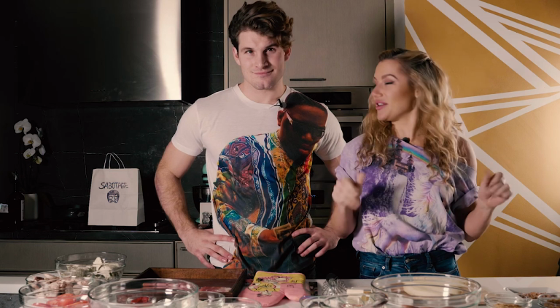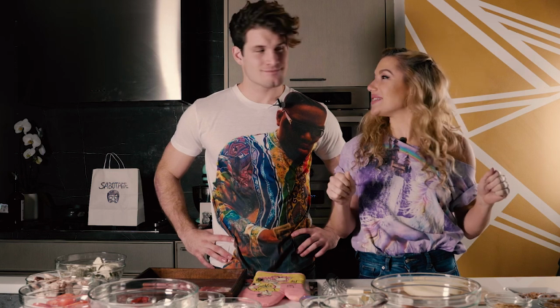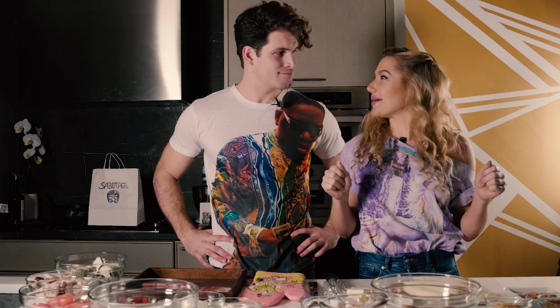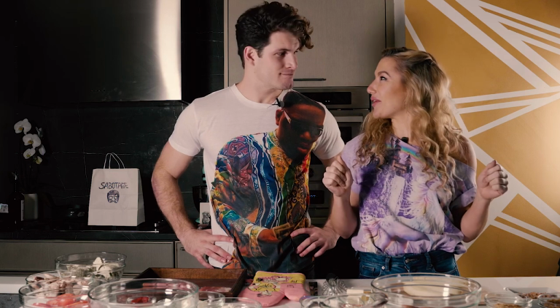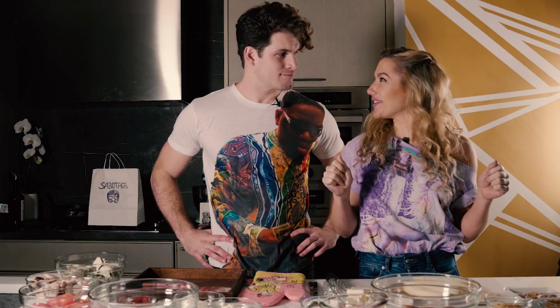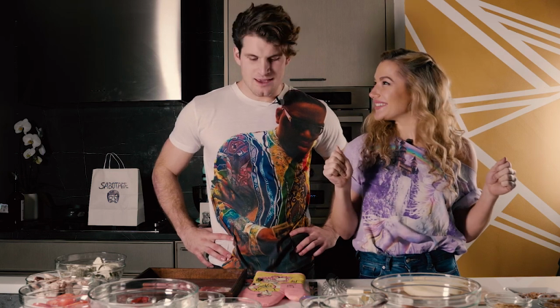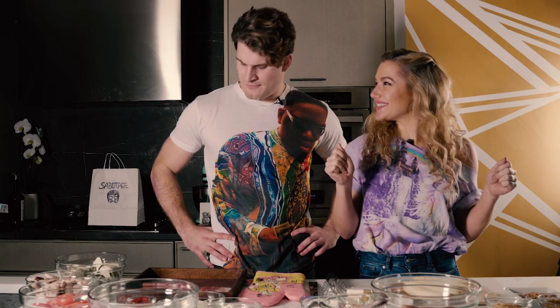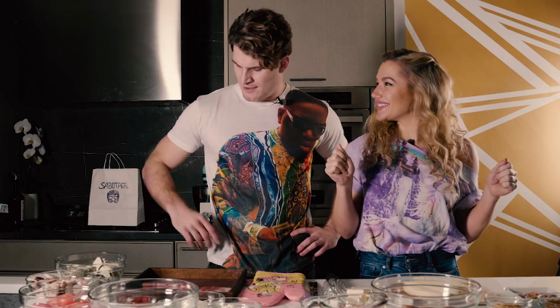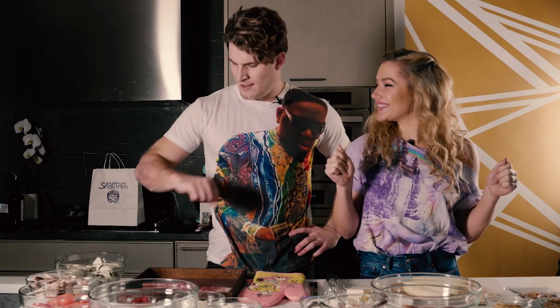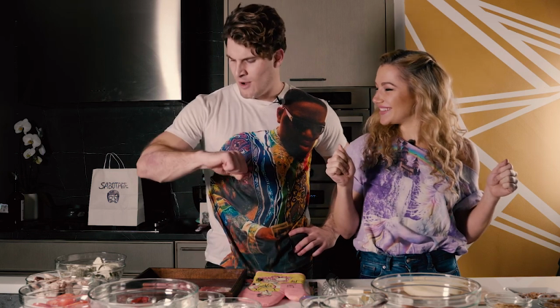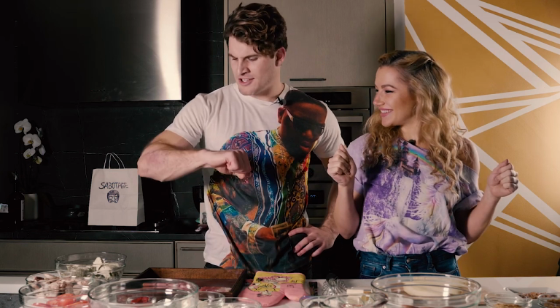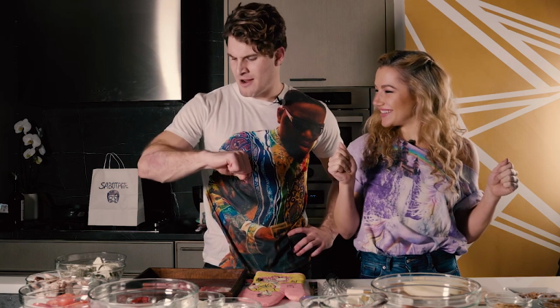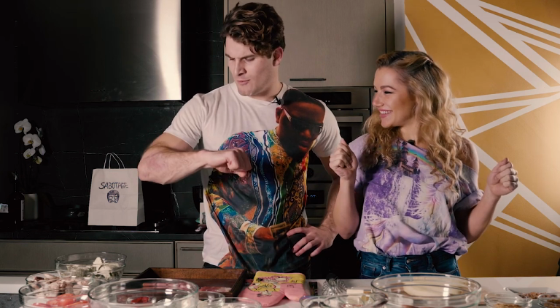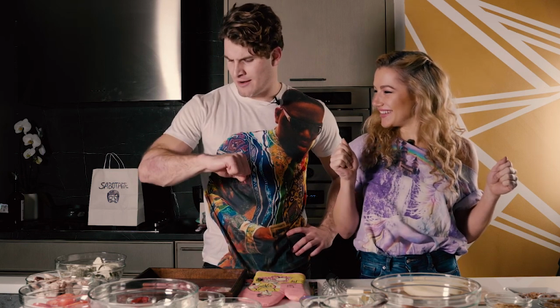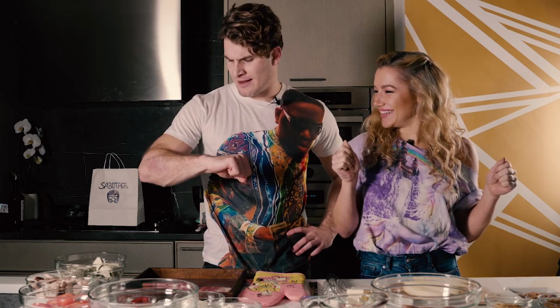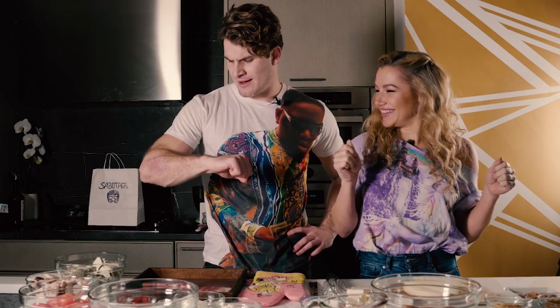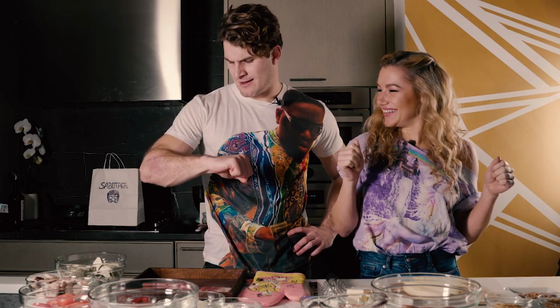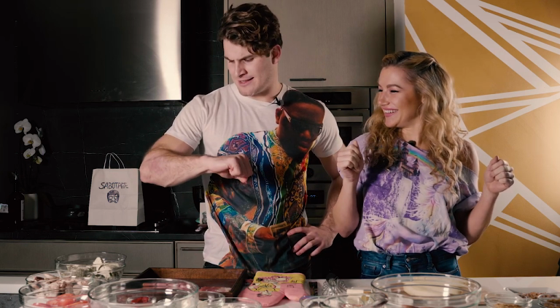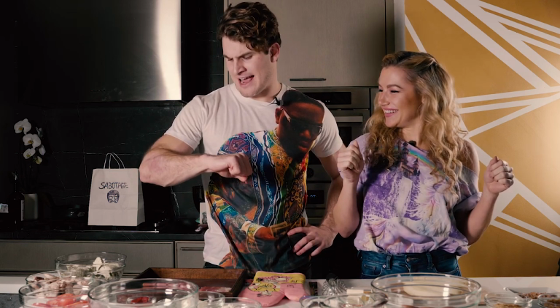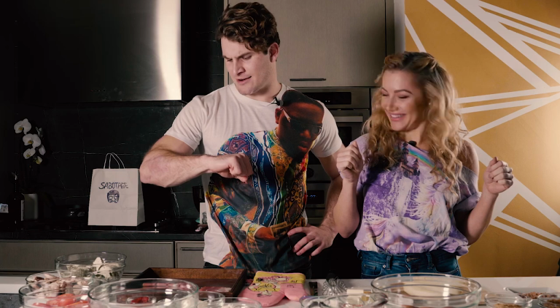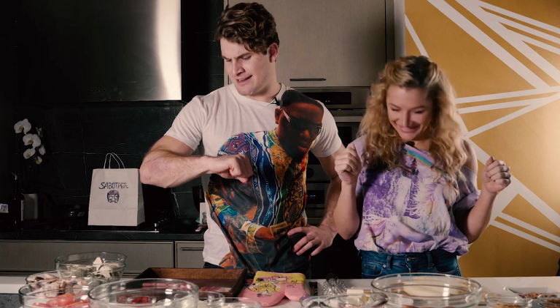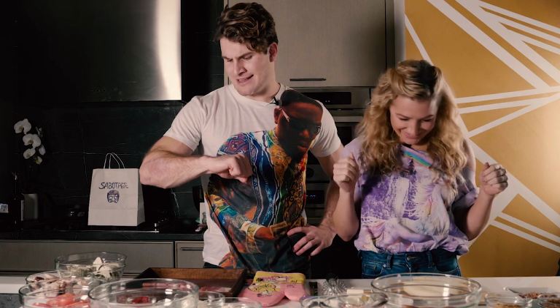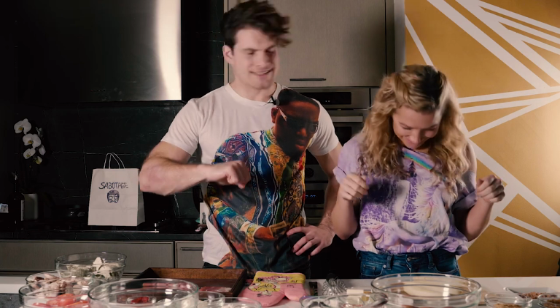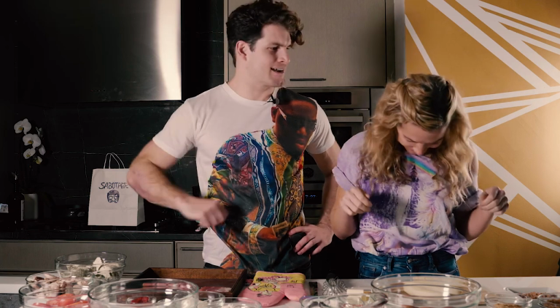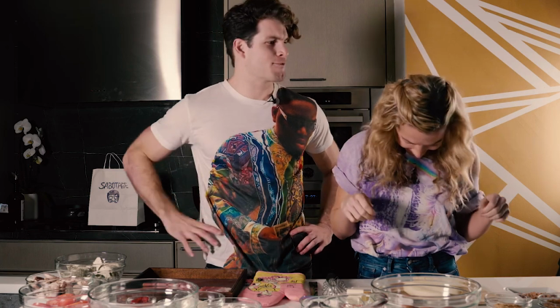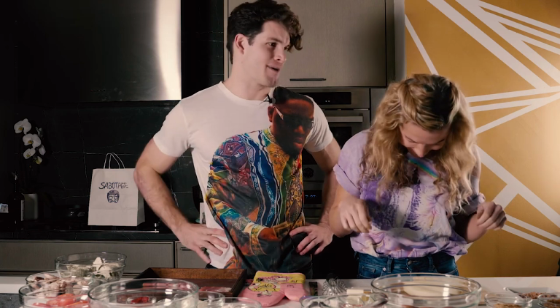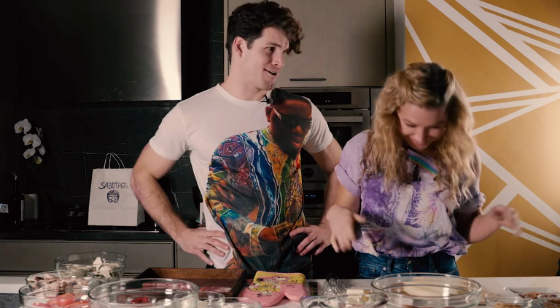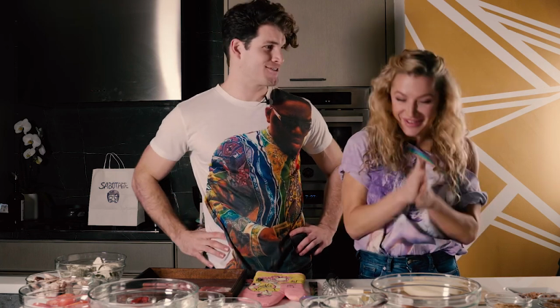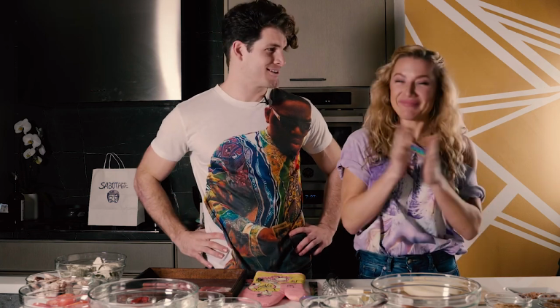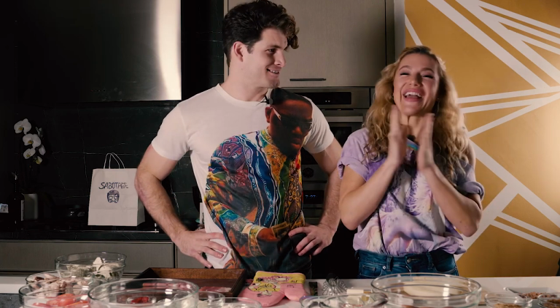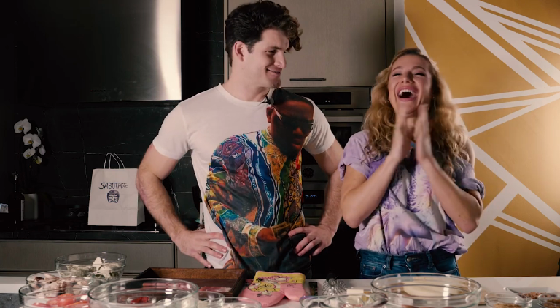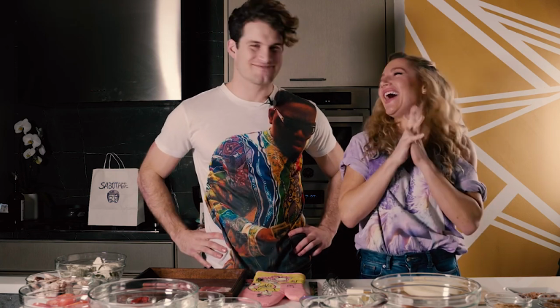Do you know what it's time for? If the watch I'm not wearing is accurate, it's time for a bake-off. Bake-off!